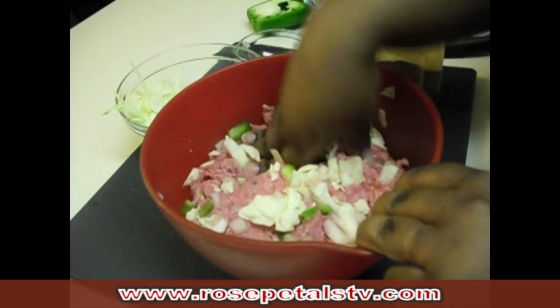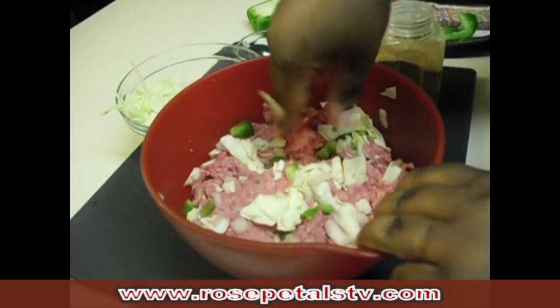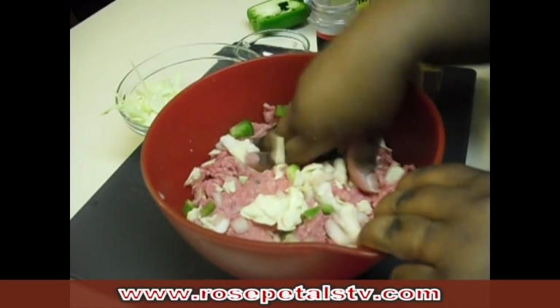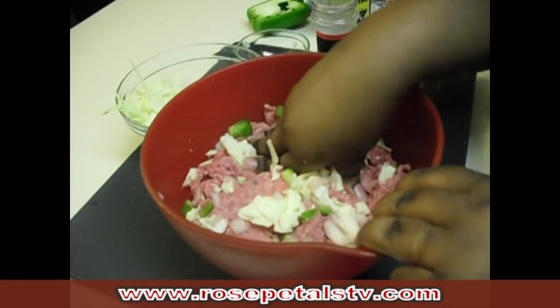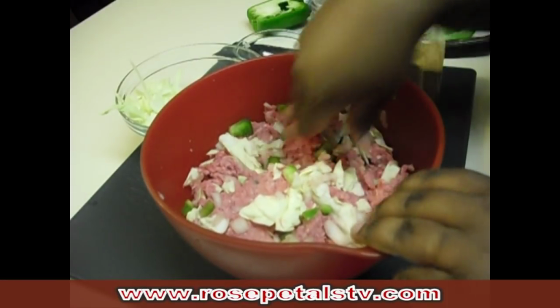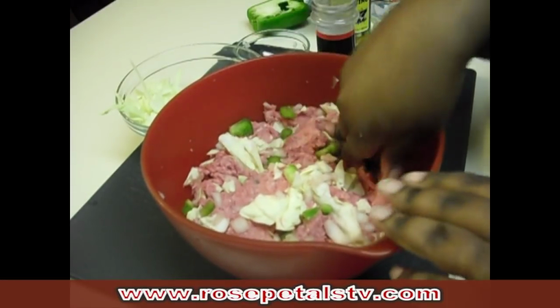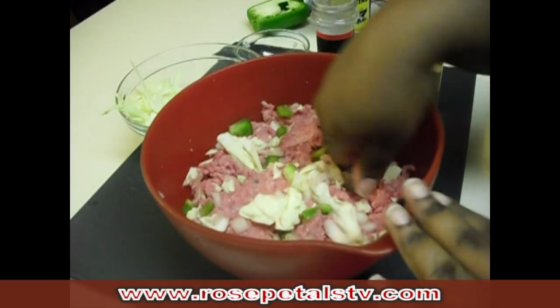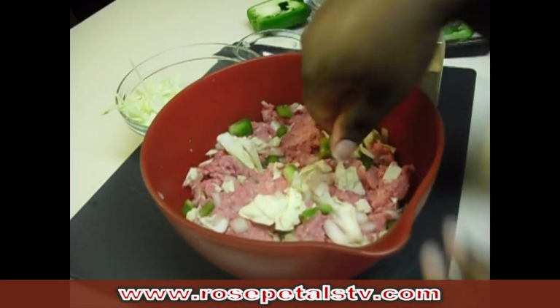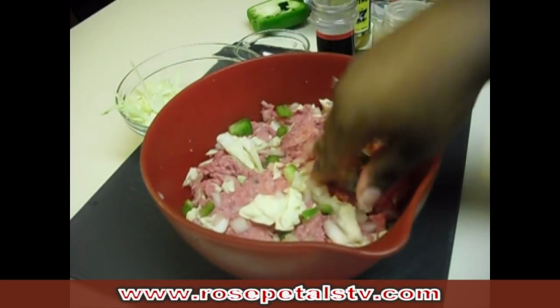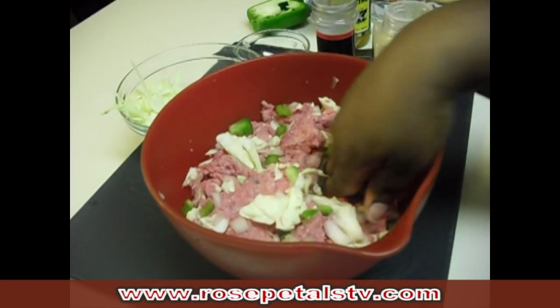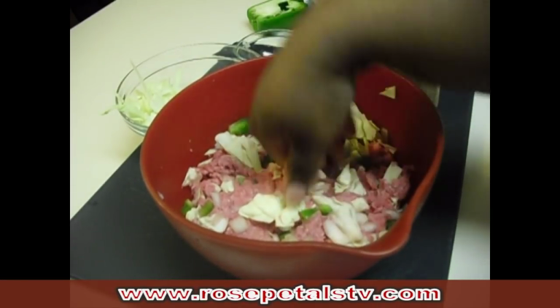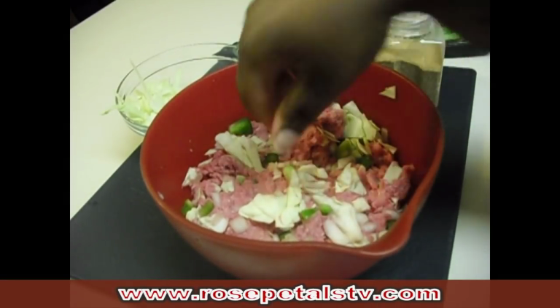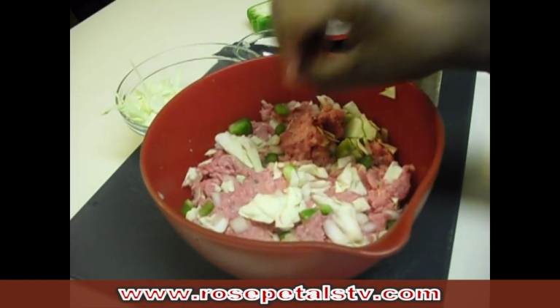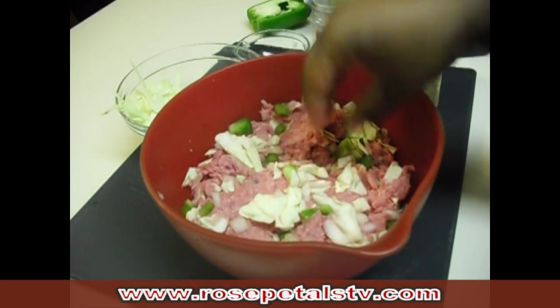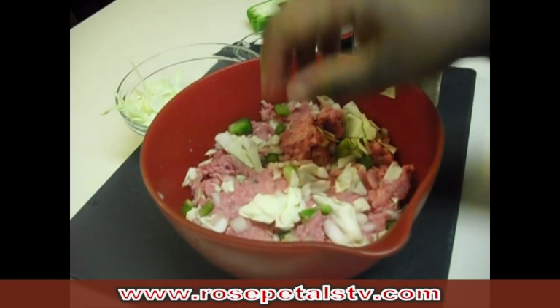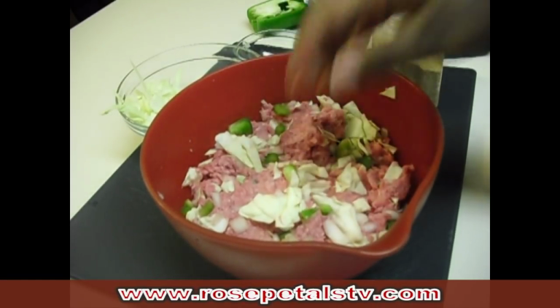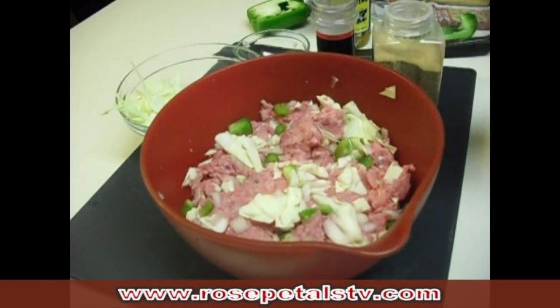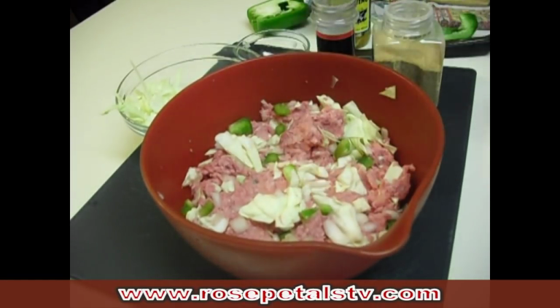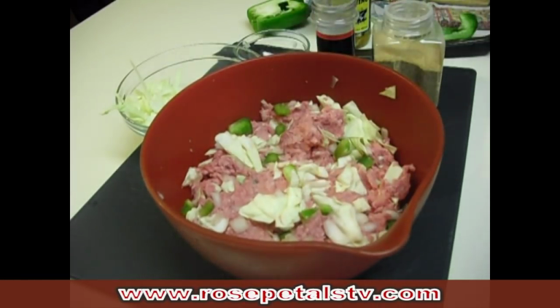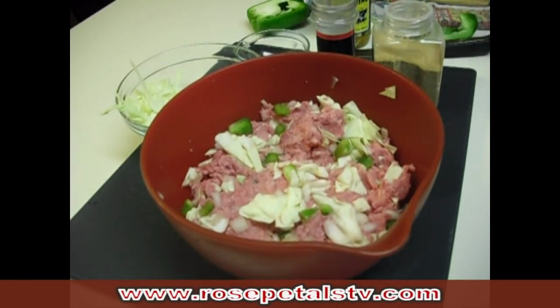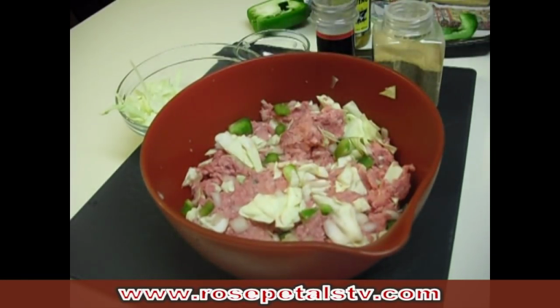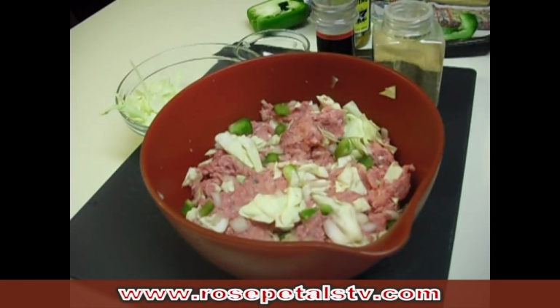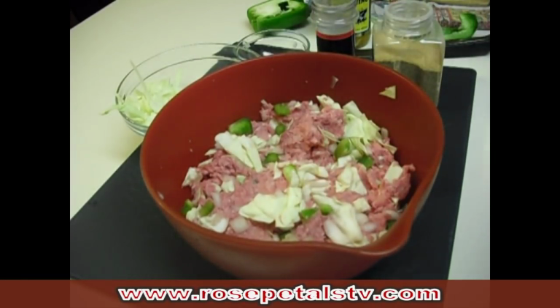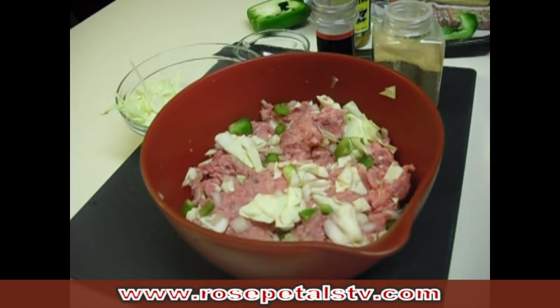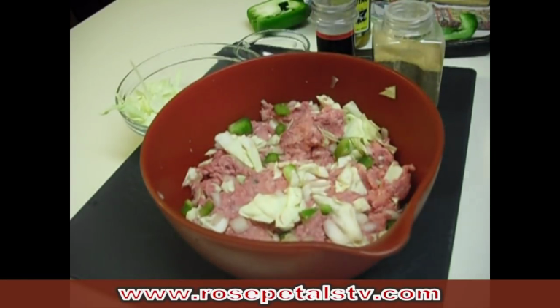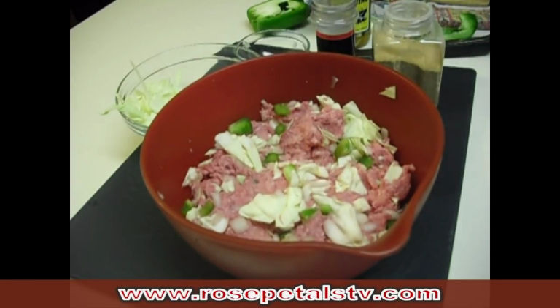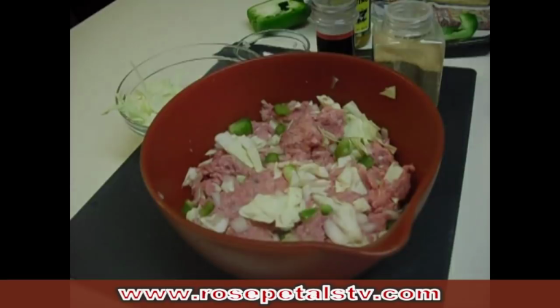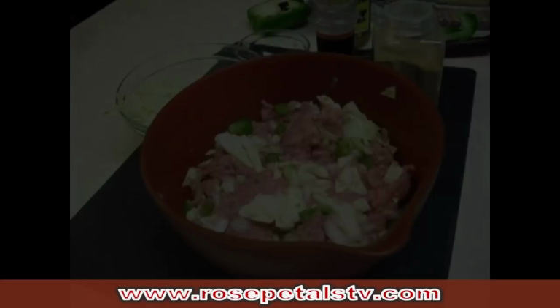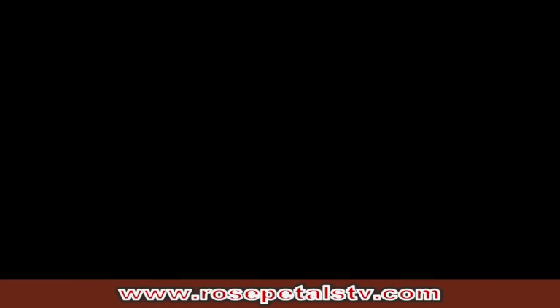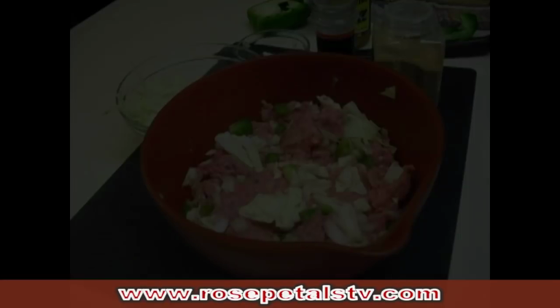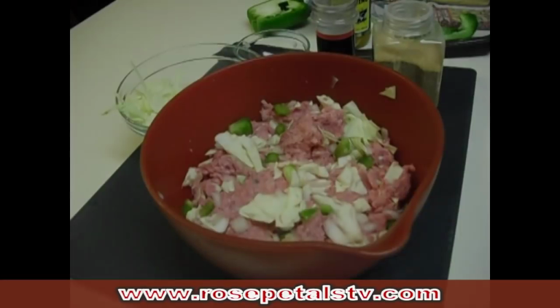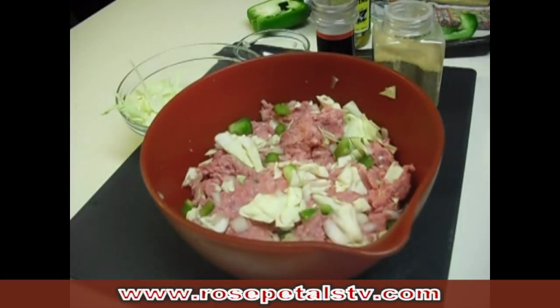You can use ground turkey instead of ground beef, ground chicken, shredded chicken — whatever meat you prefer to use.